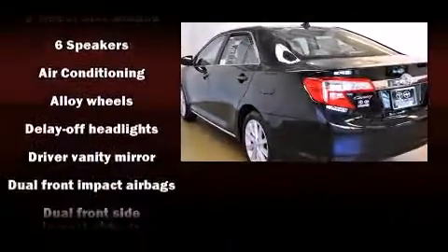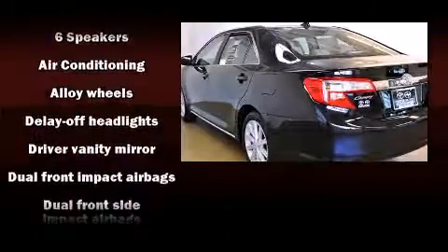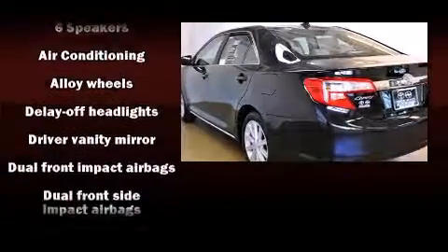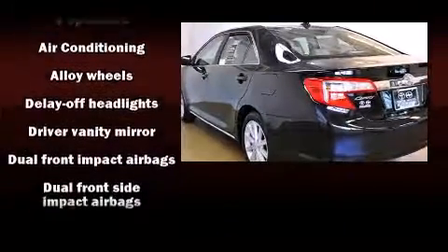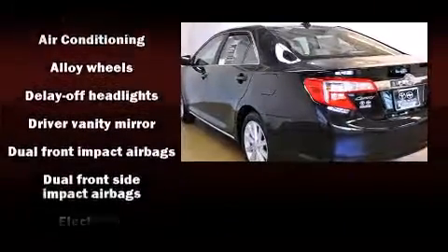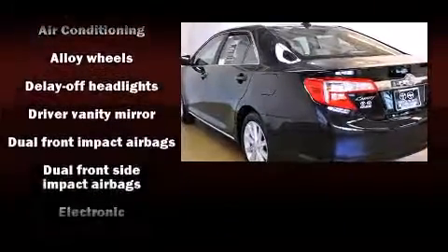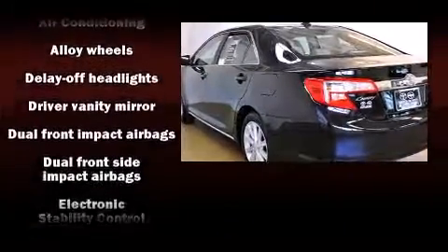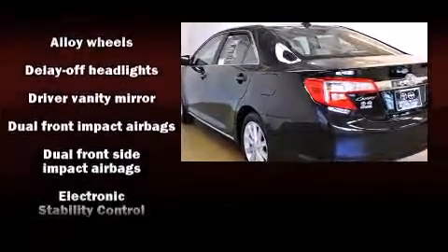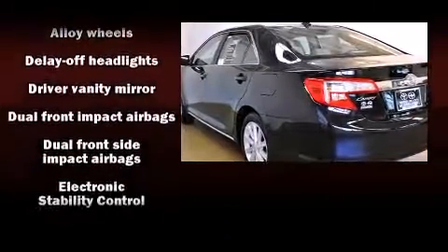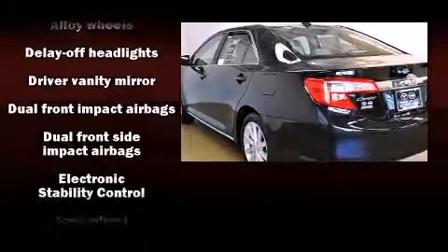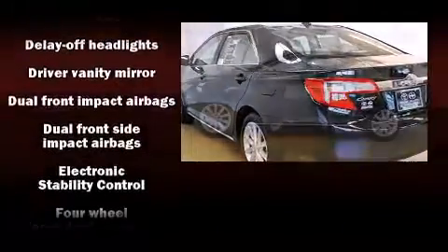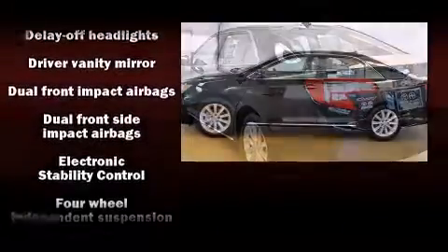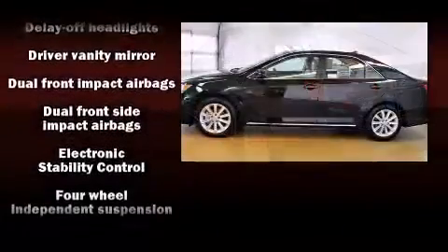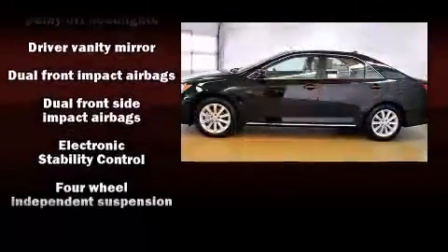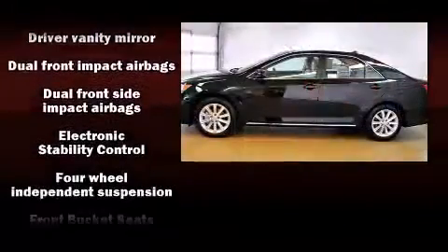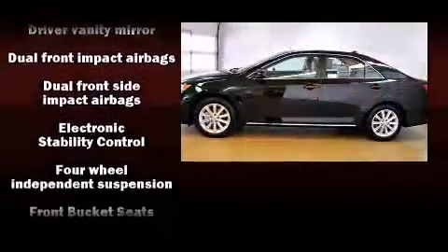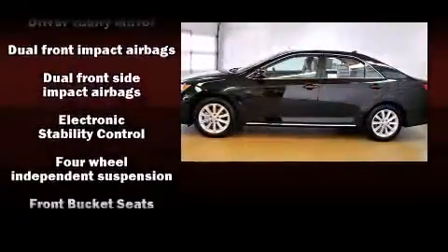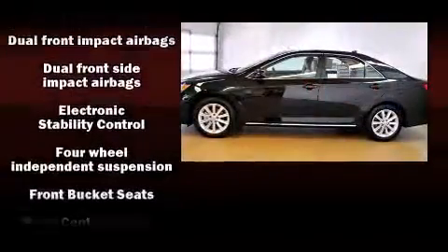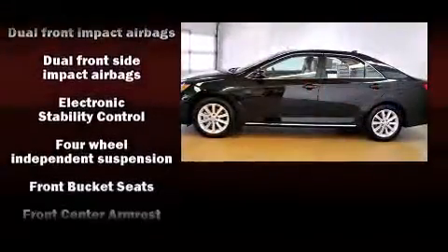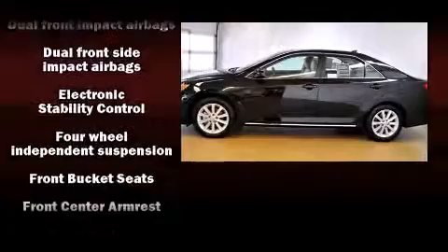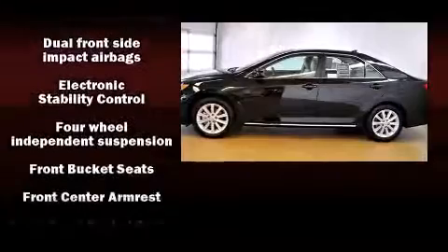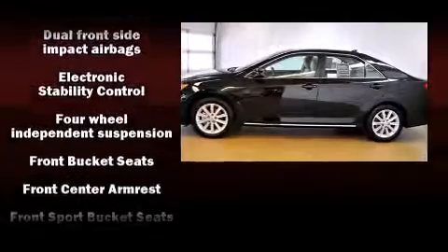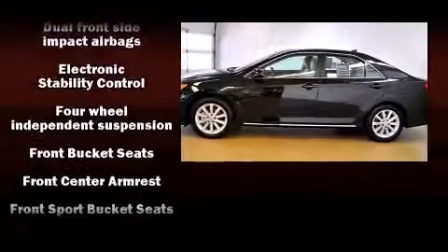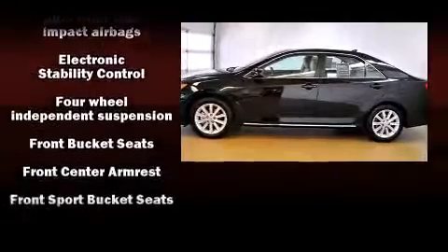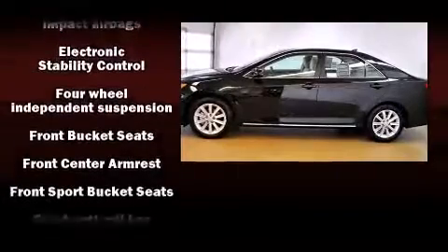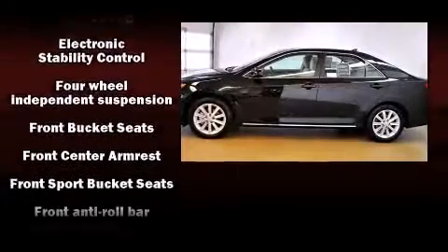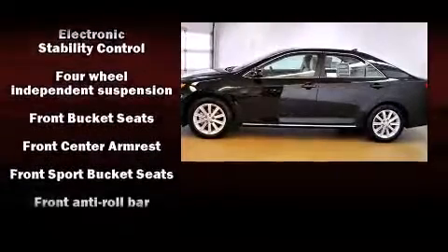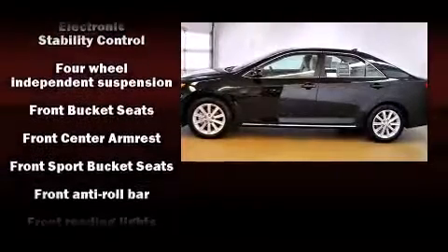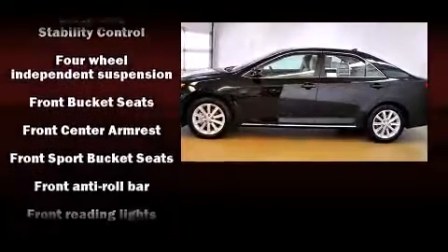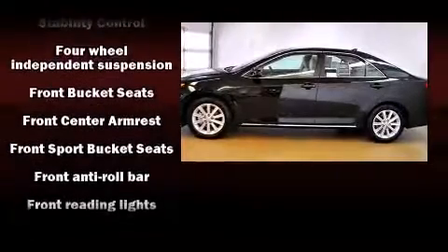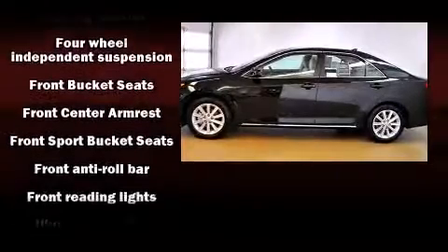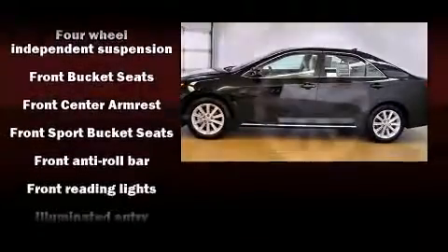Top features include power windows, variably intermittent wipers, front fog lights, and remote keyless entry.